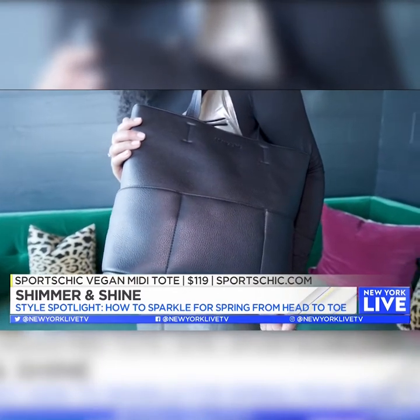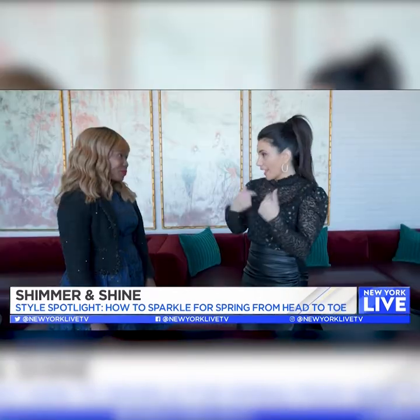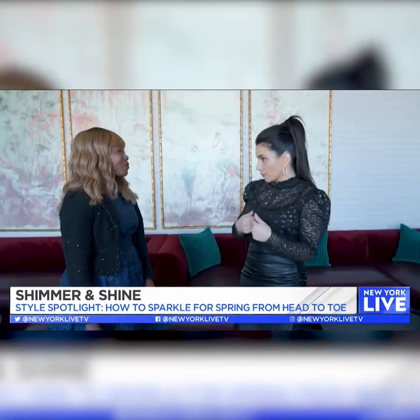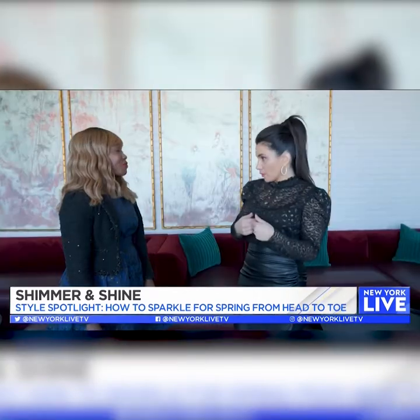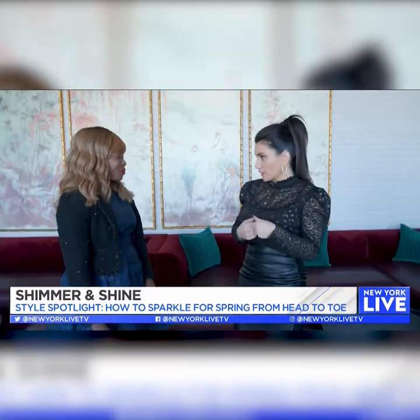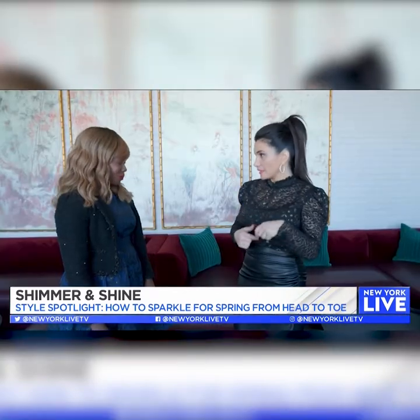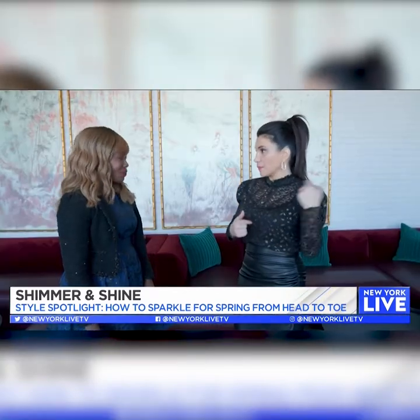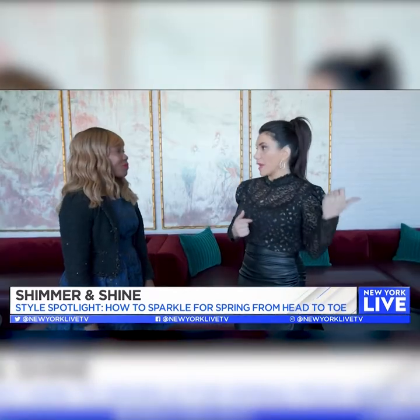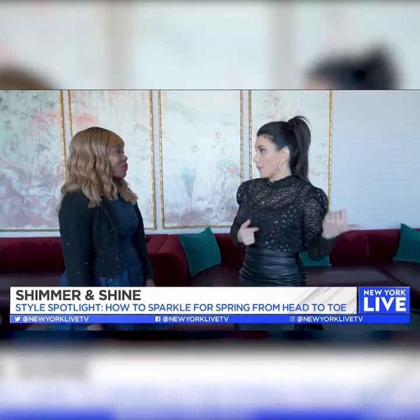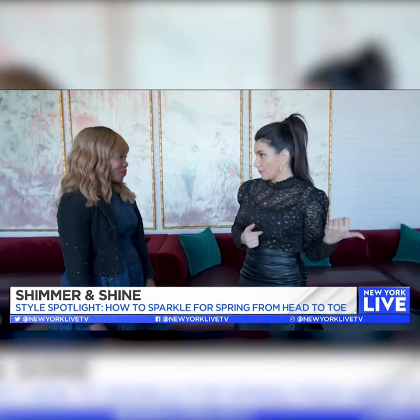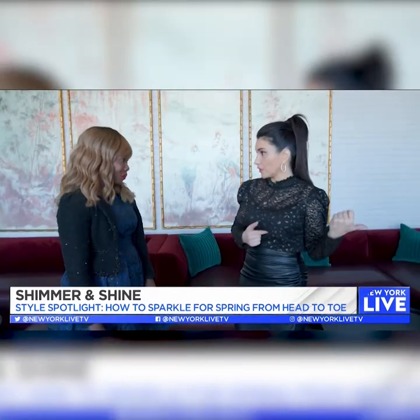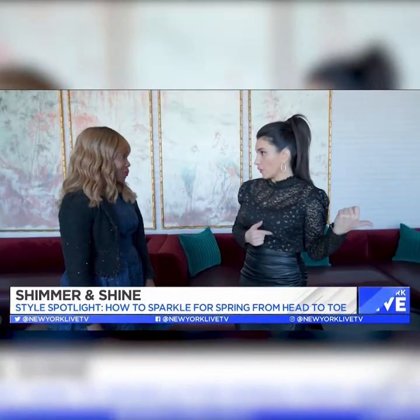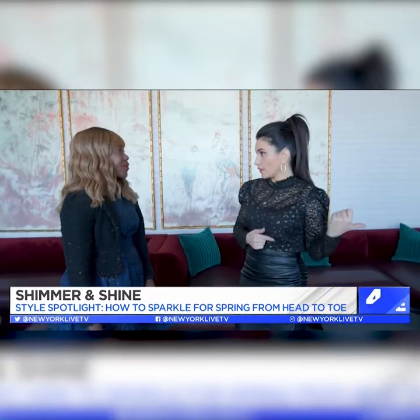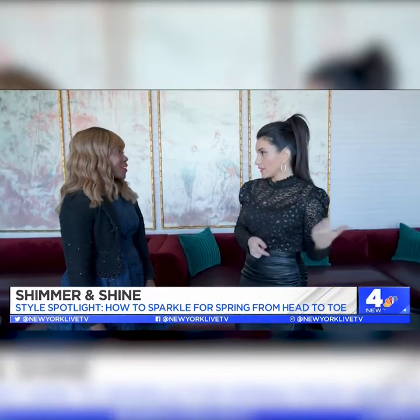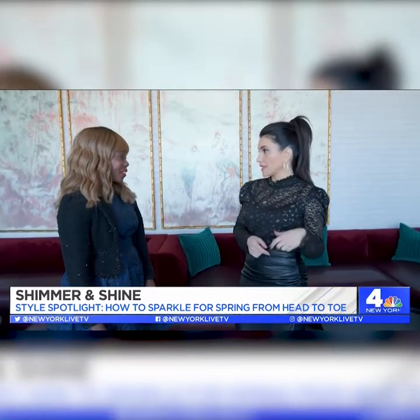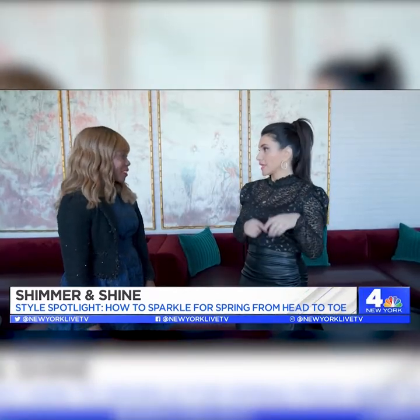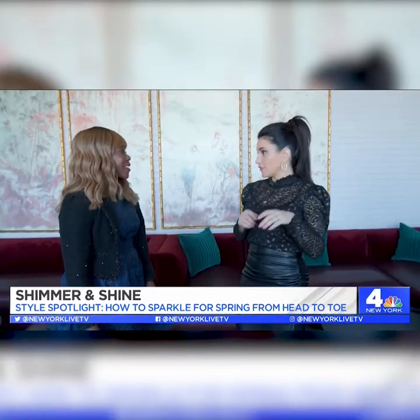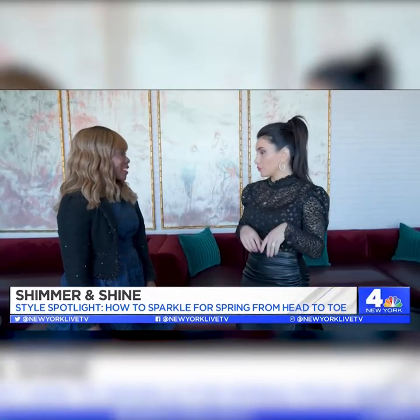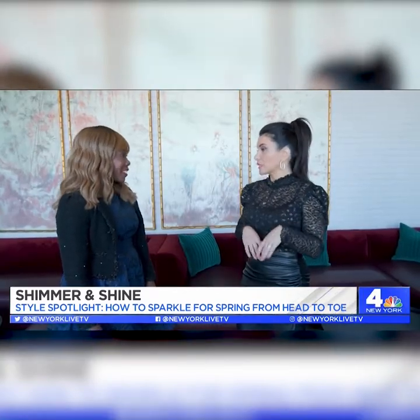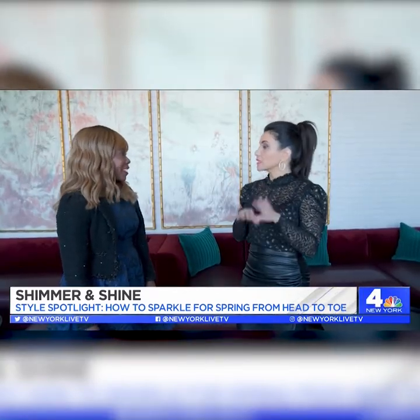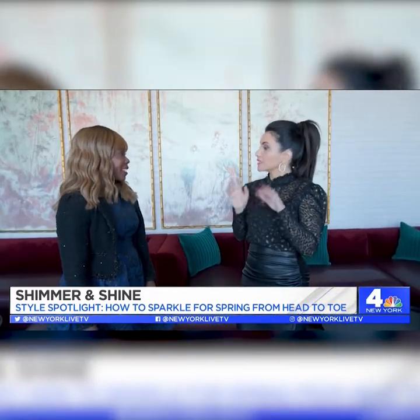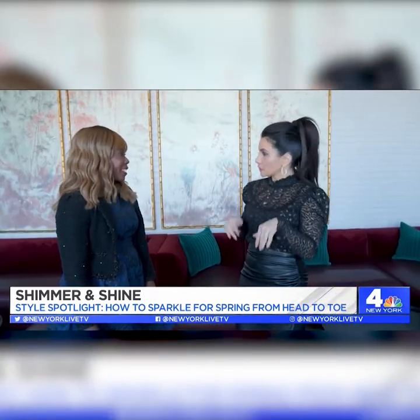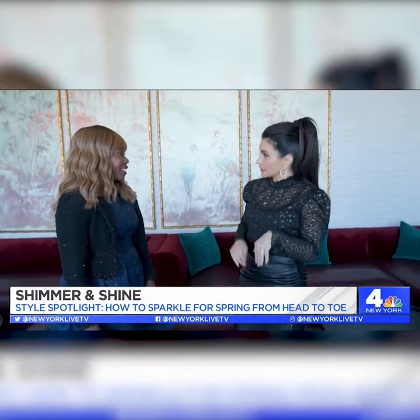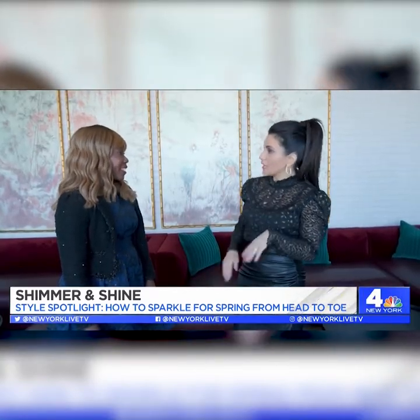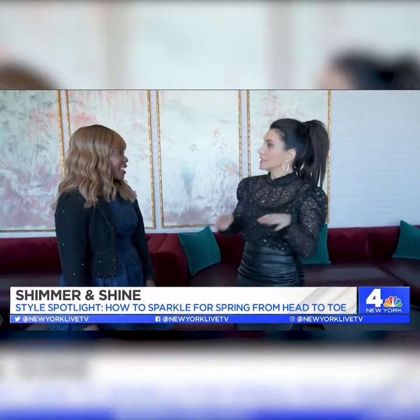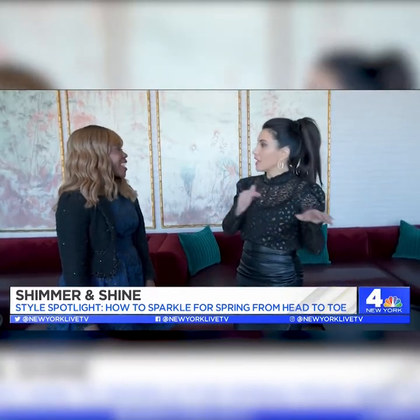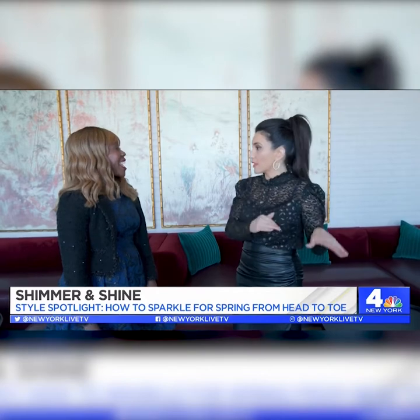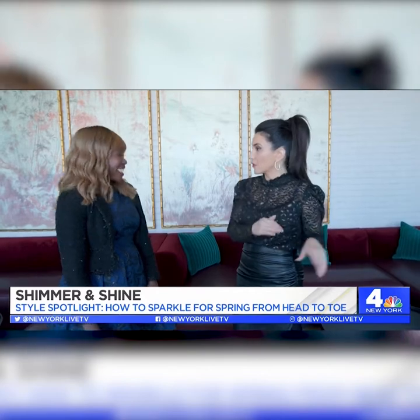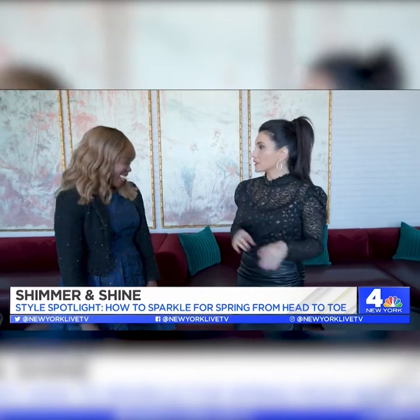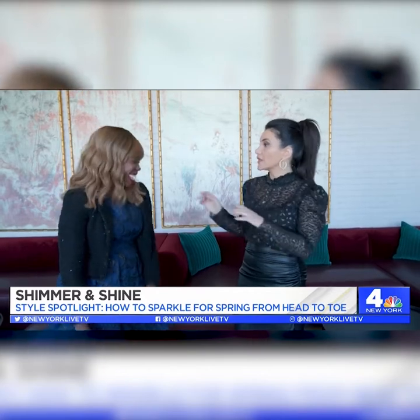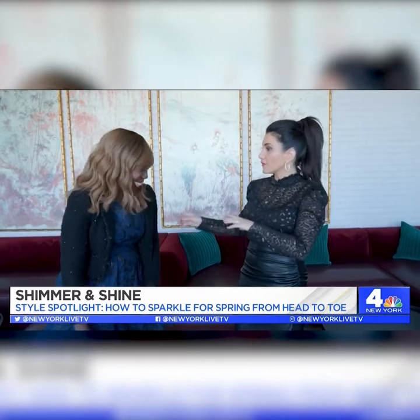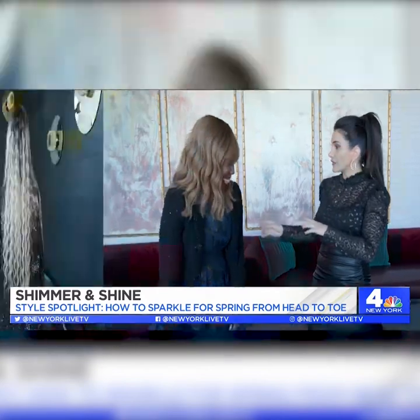I could wear this, my mom could wear this, and I could even put this in a smaller size on my girls. I love this look!